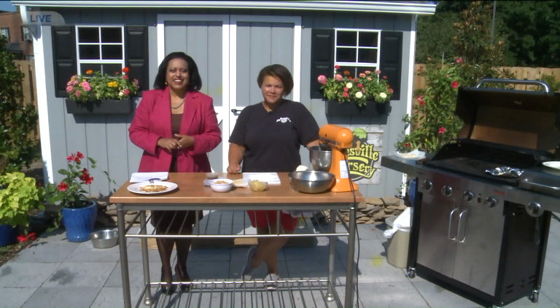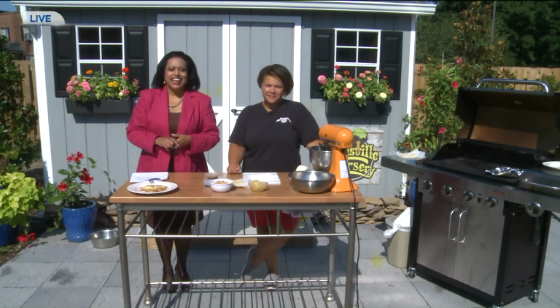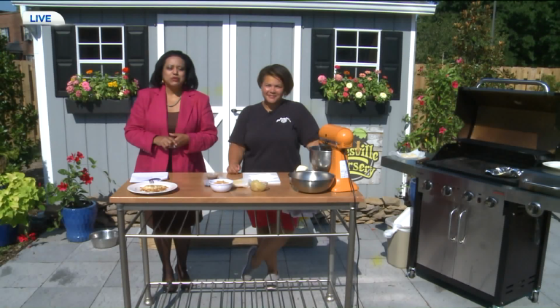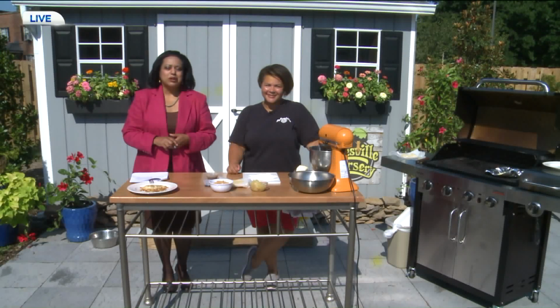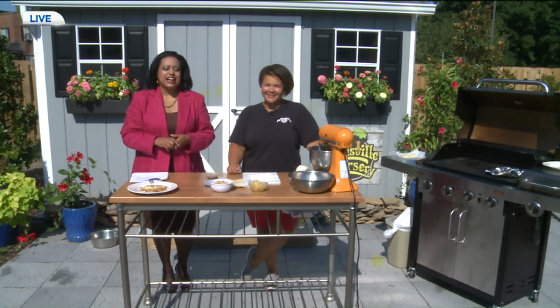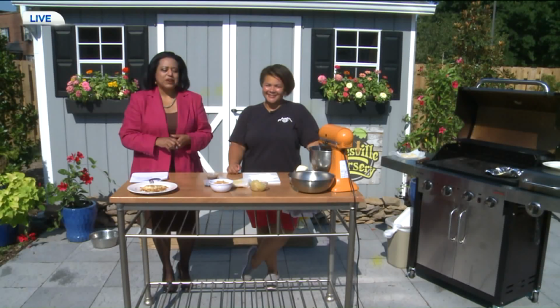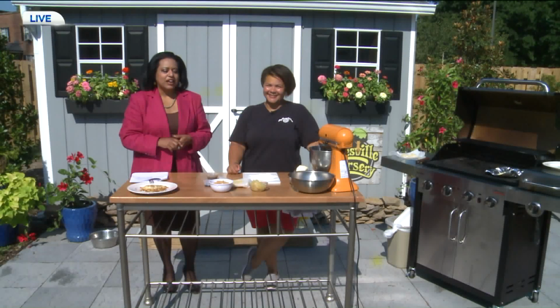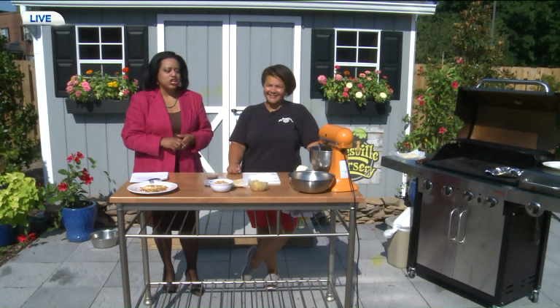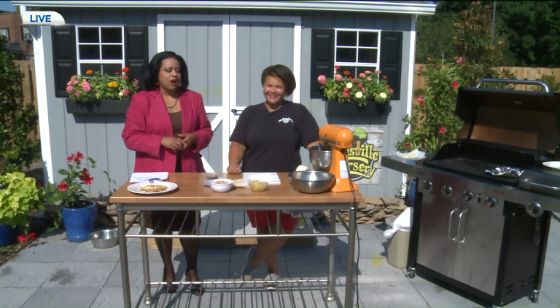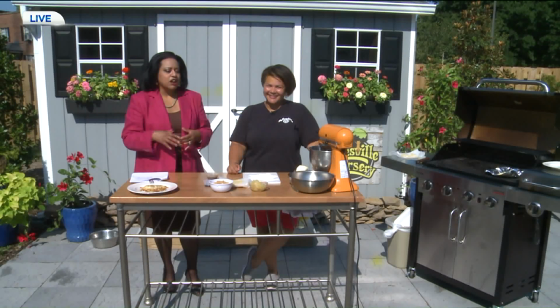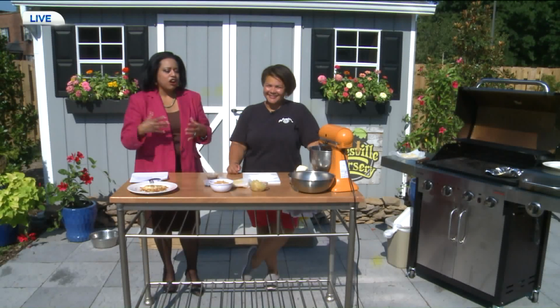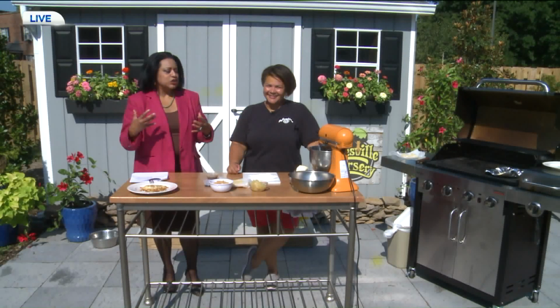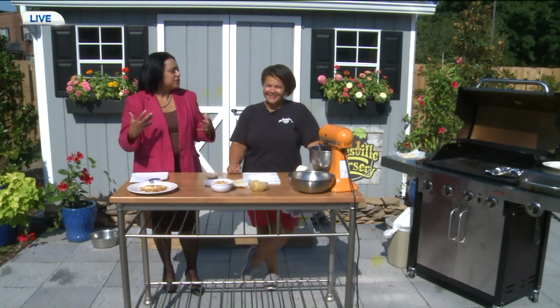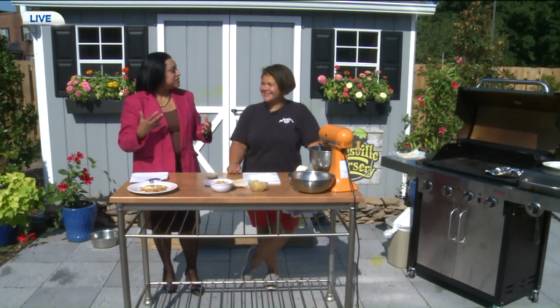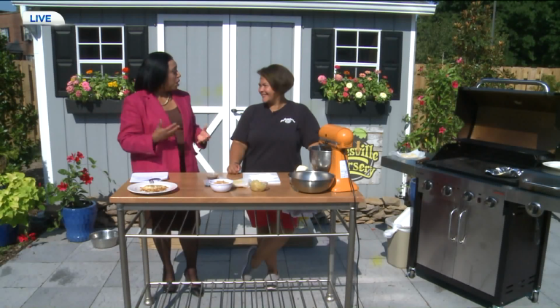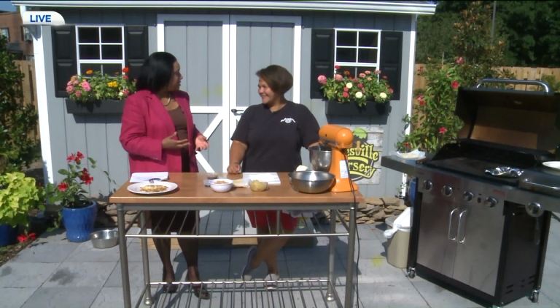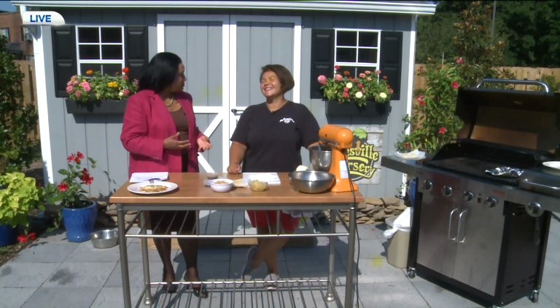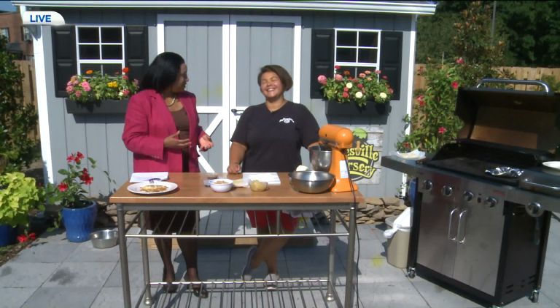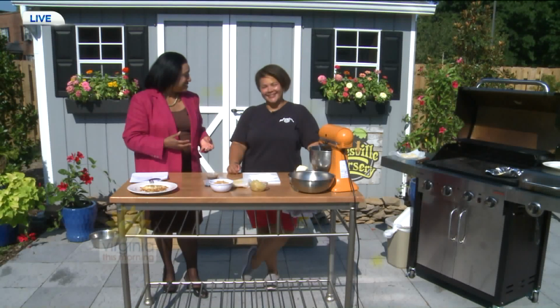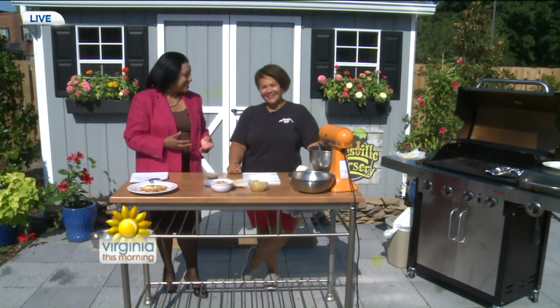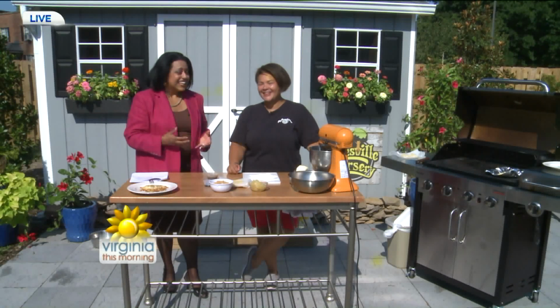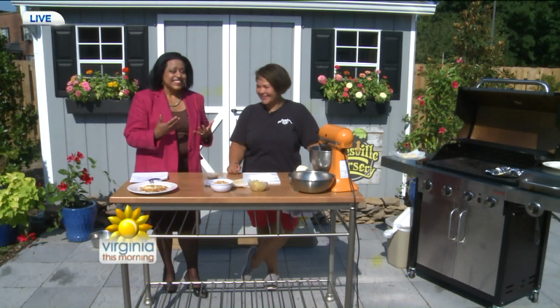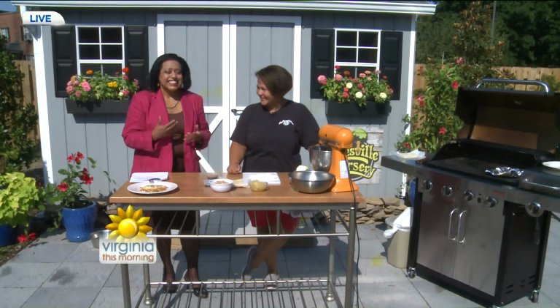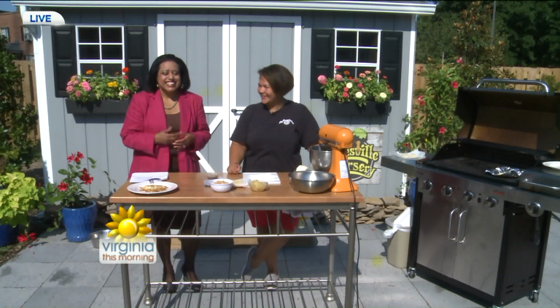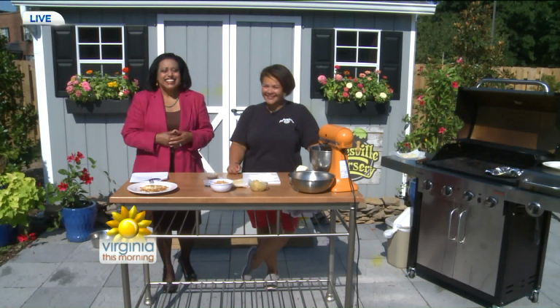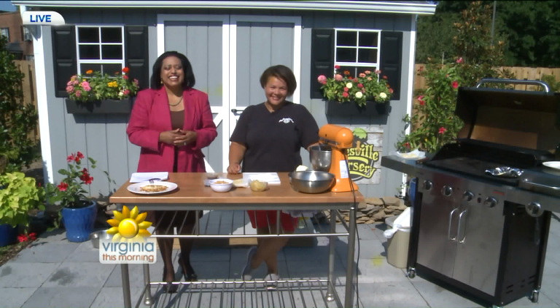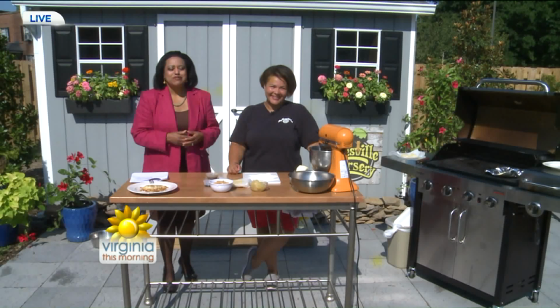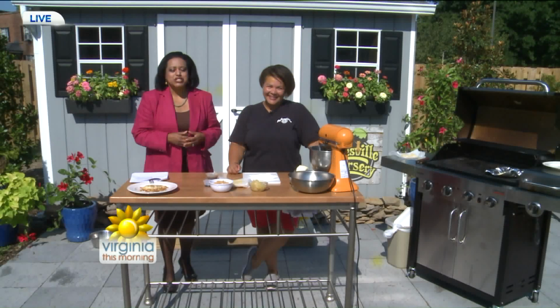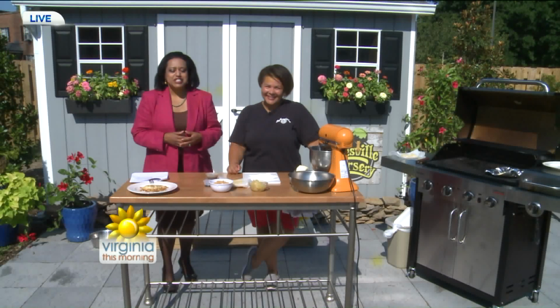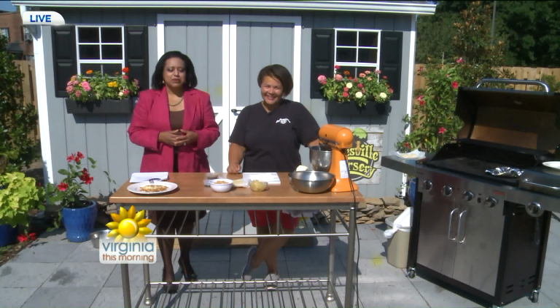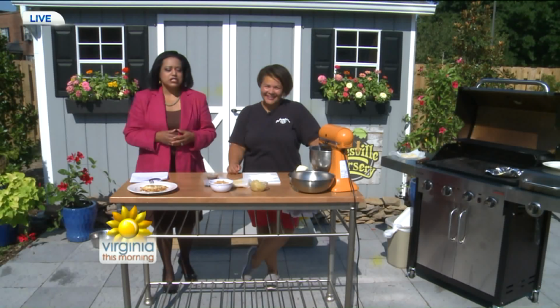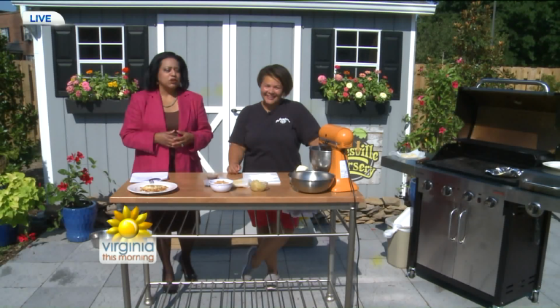Welcome back to our live show. Our garden grill is going this morning. Leanne Fletcher is here with us this morning.